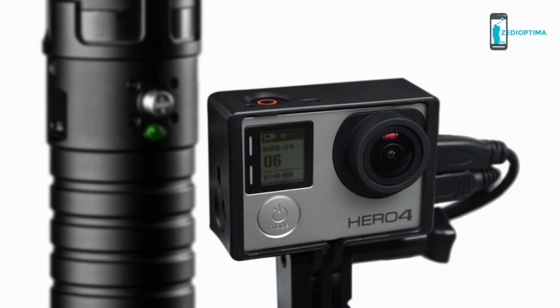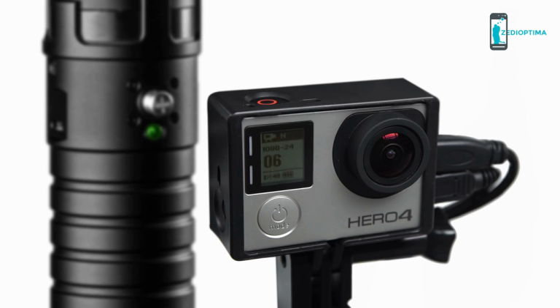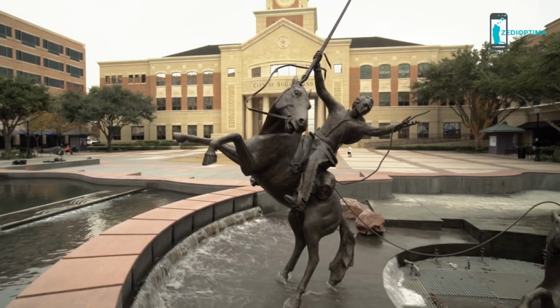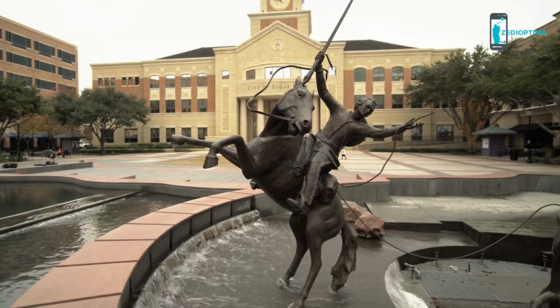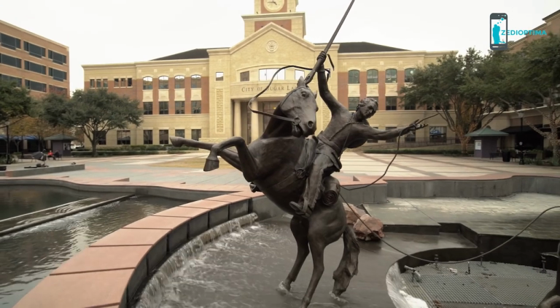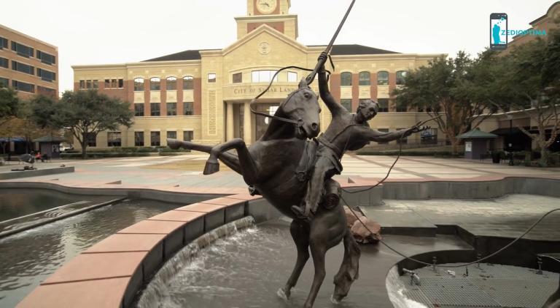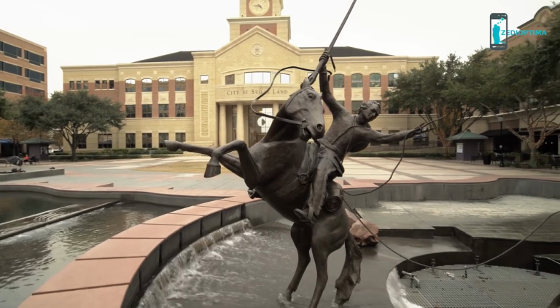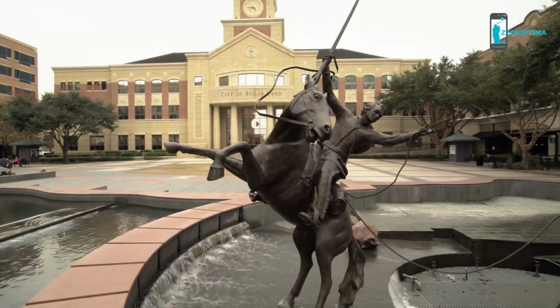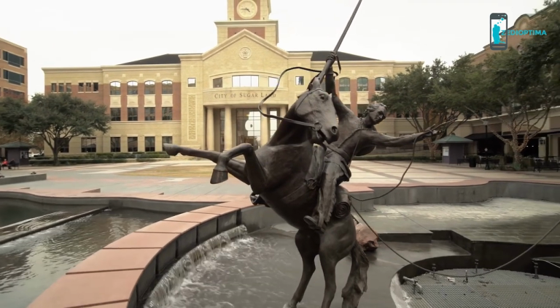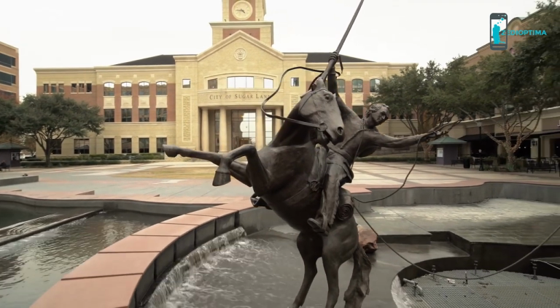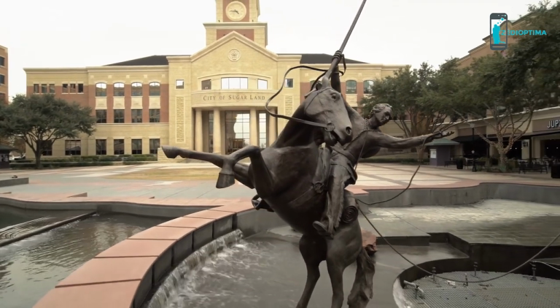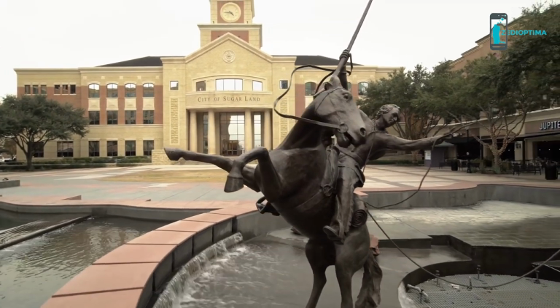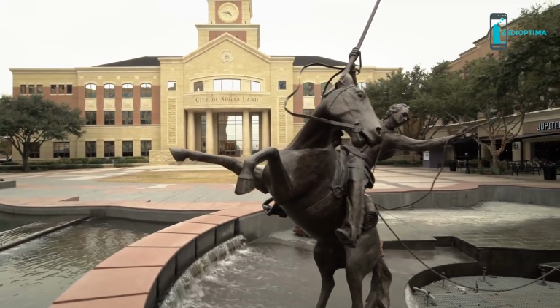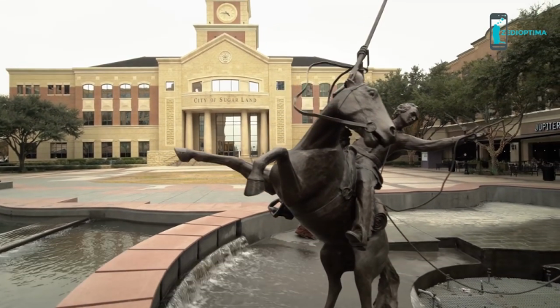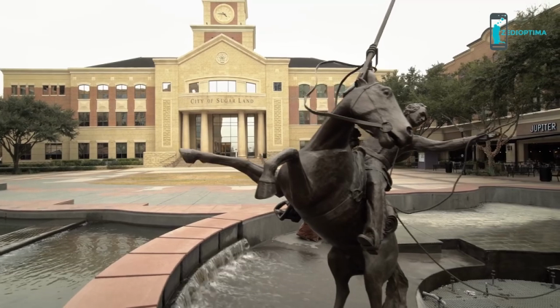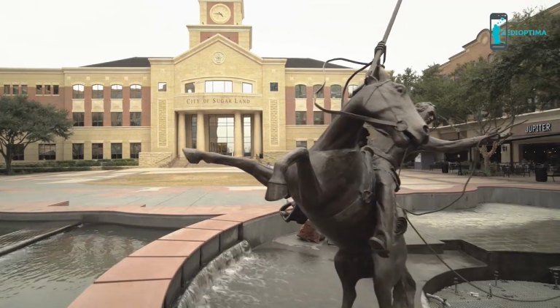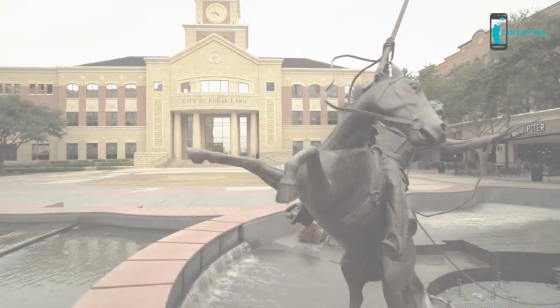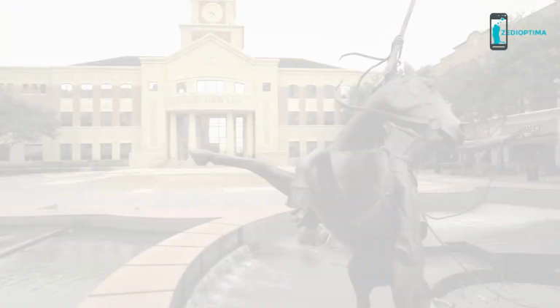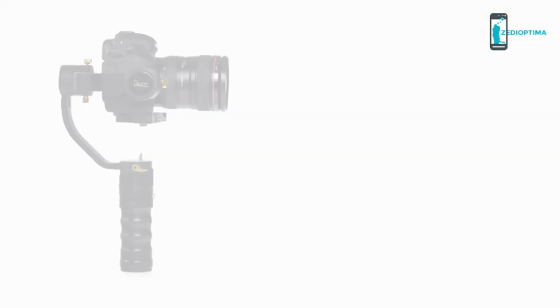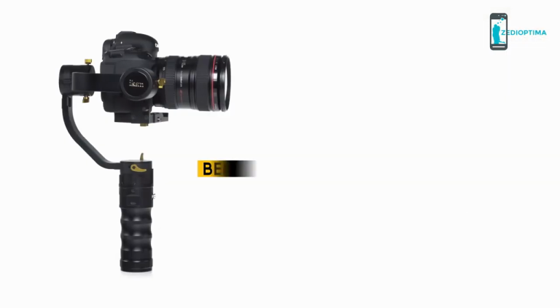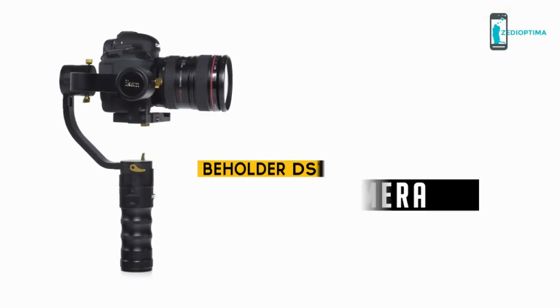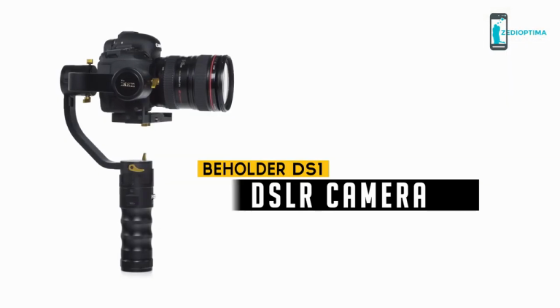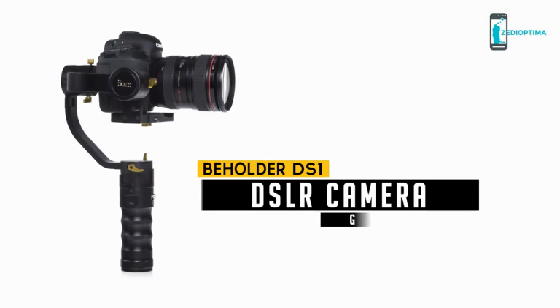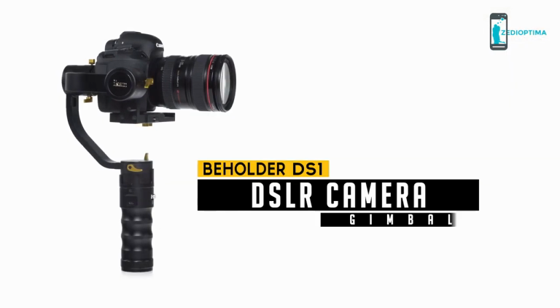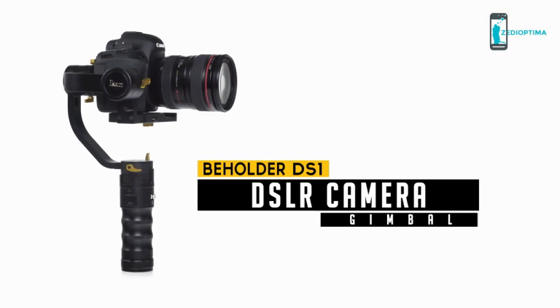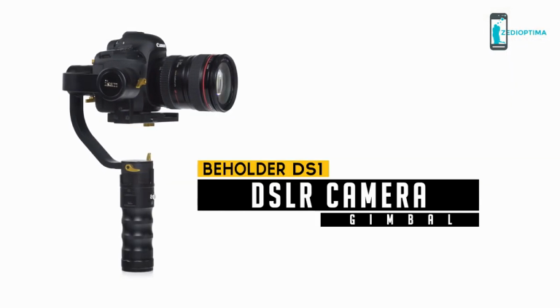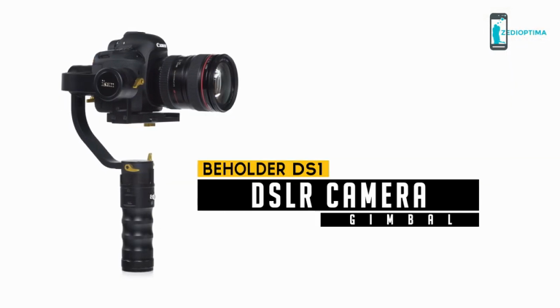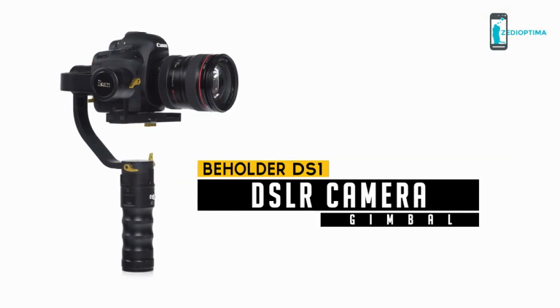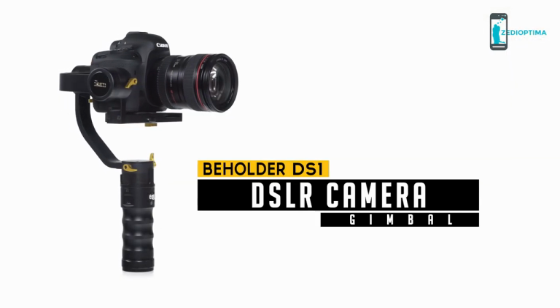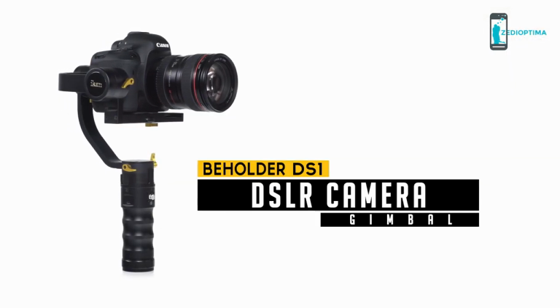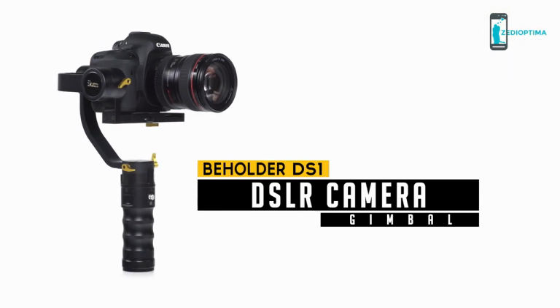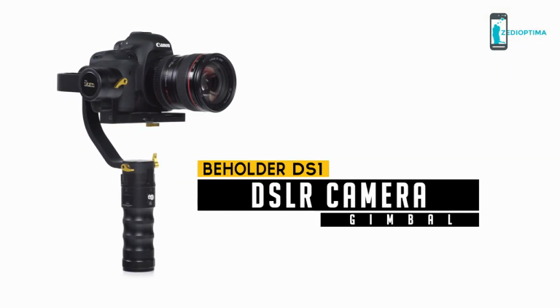Built to last and designed to give stunning results, the DS-1 is today's DSLR camera gimbal solution.